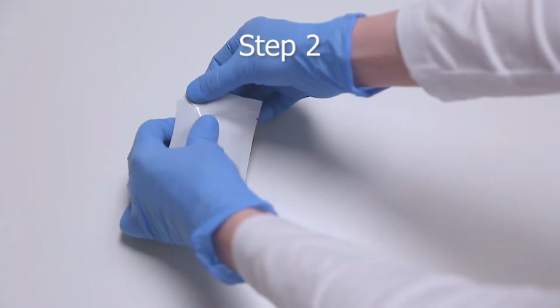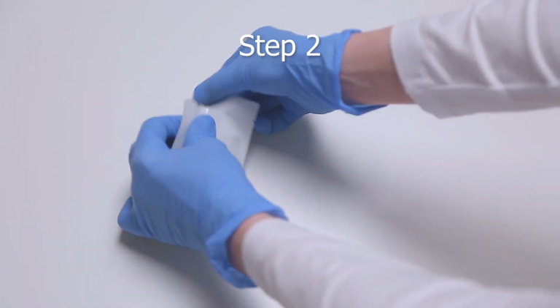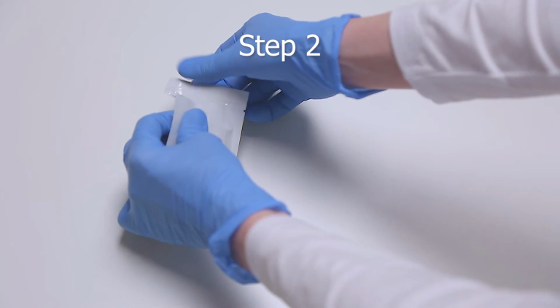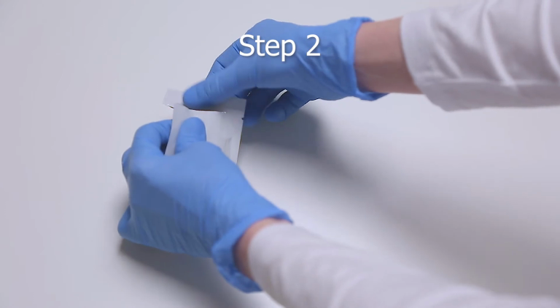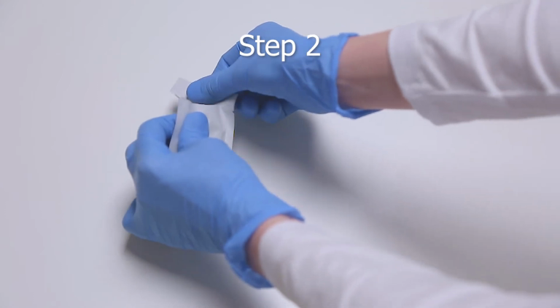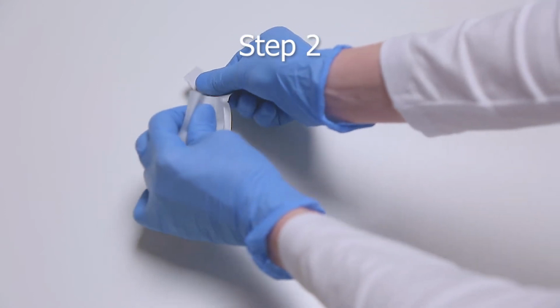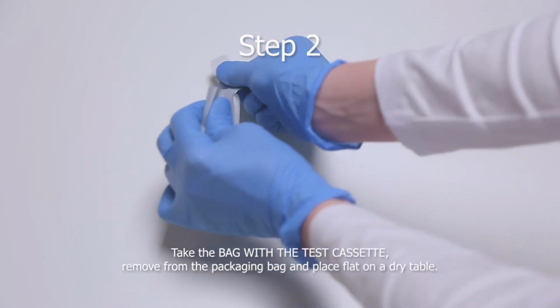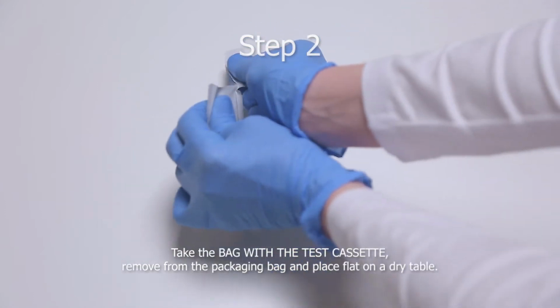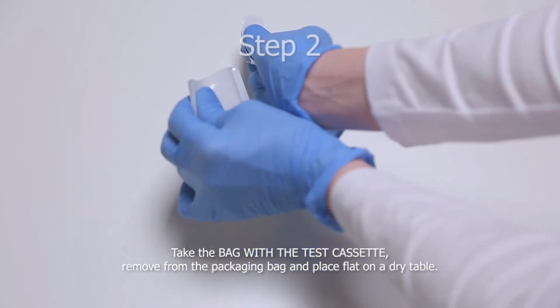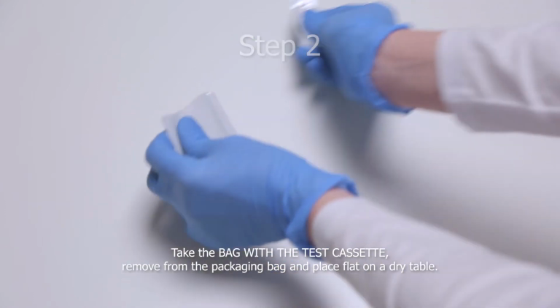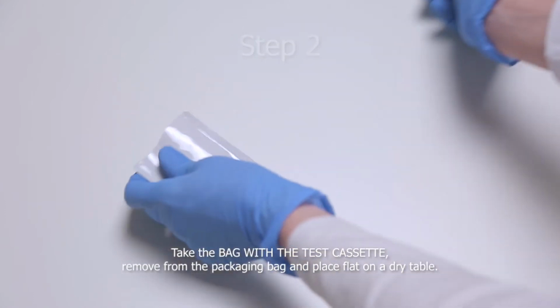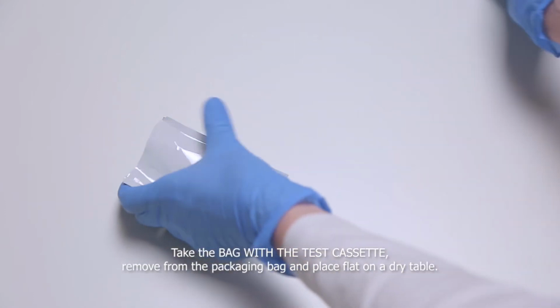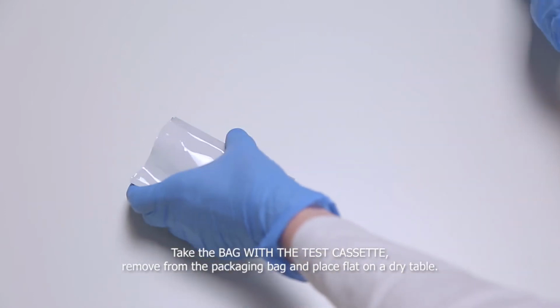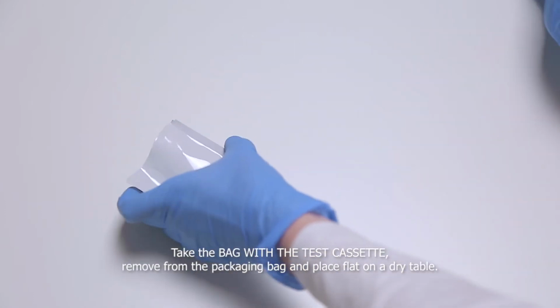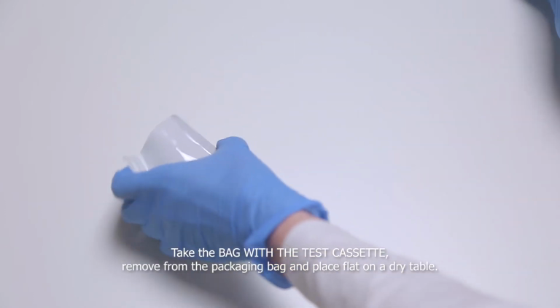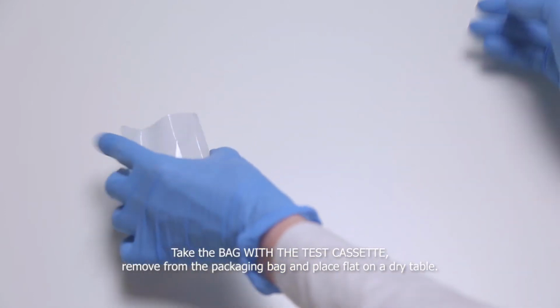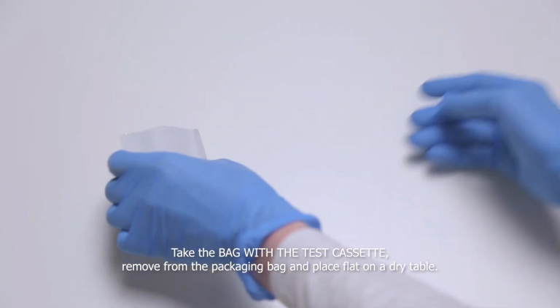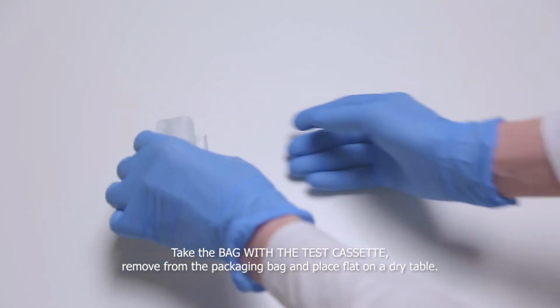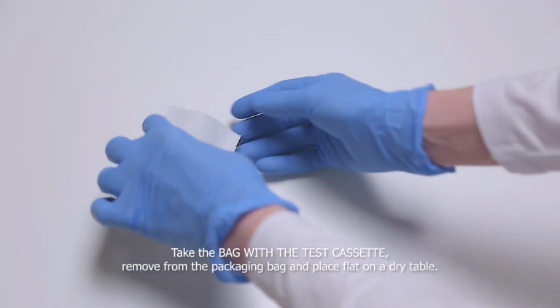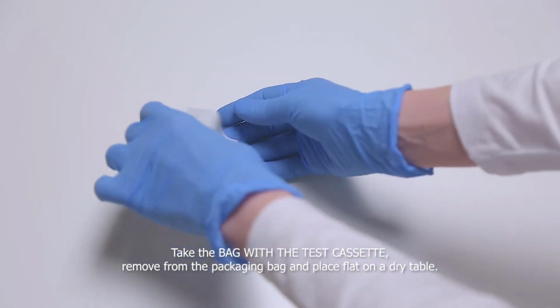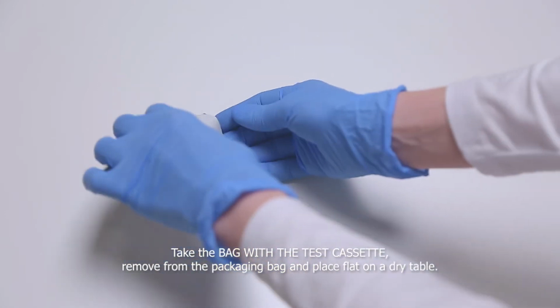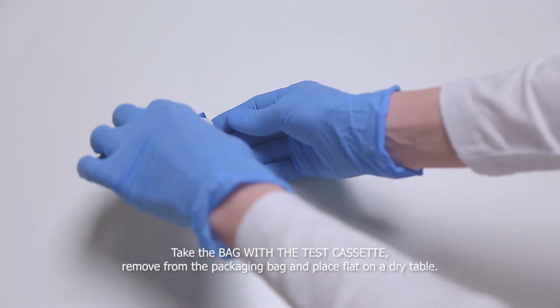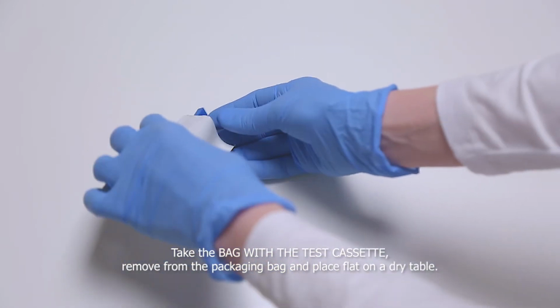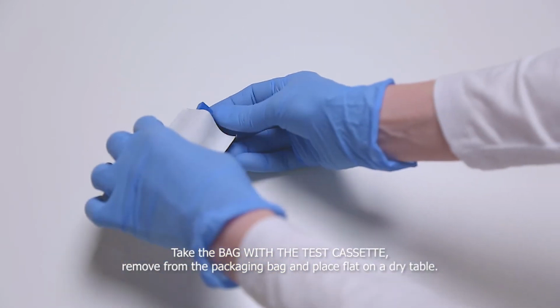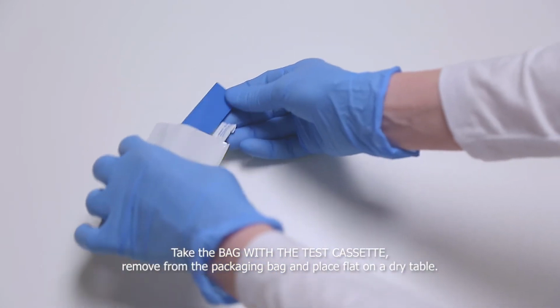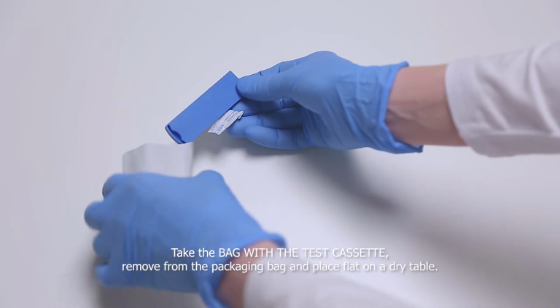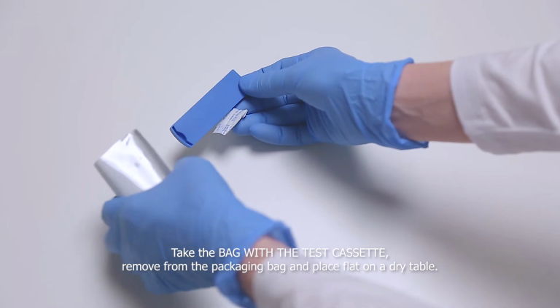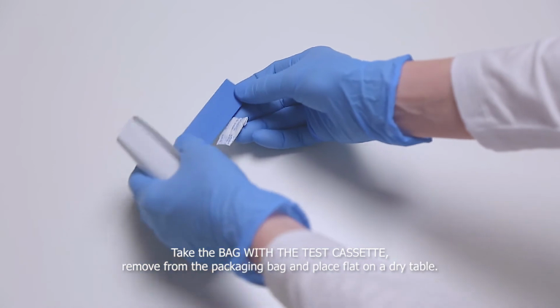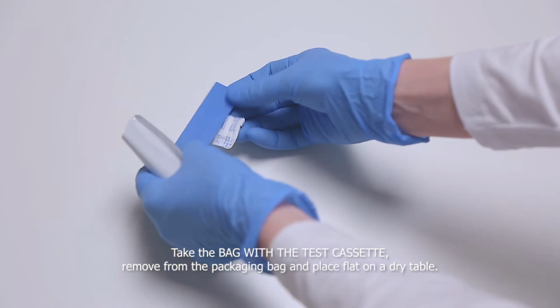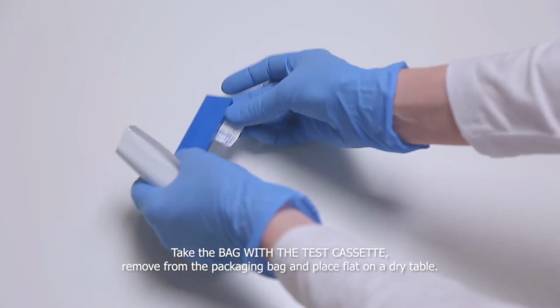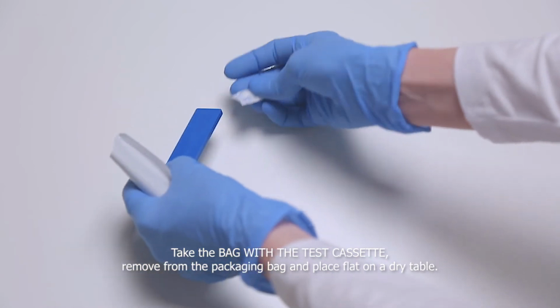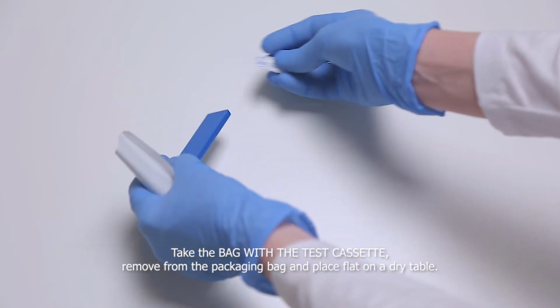Step 2. Take the bag with a test cassette, remove from the packaging bag and place flat on the dry table.